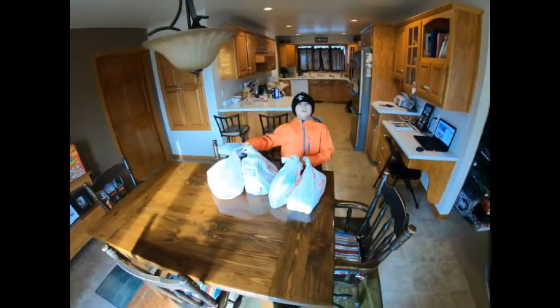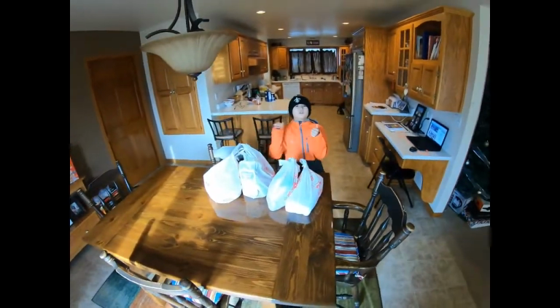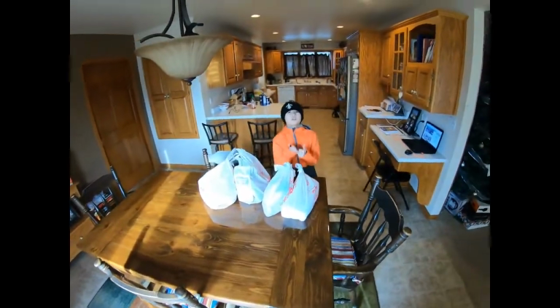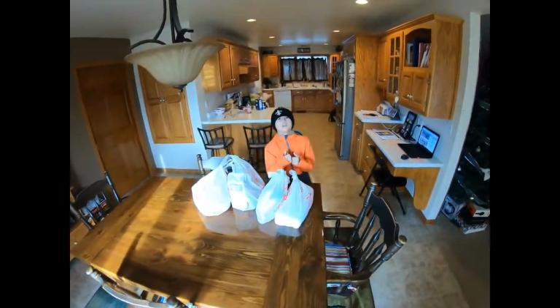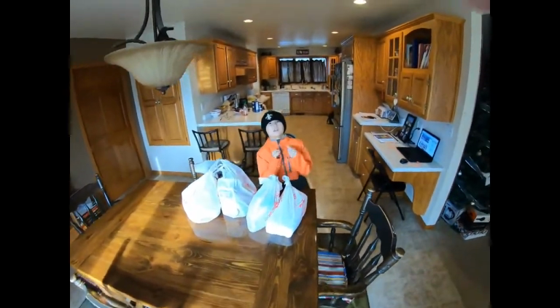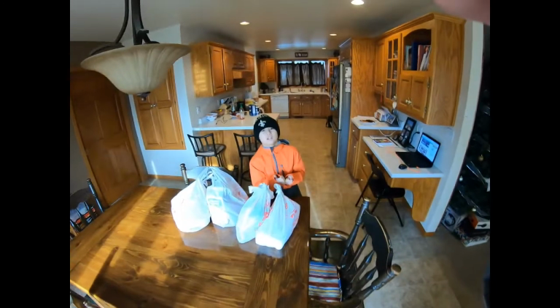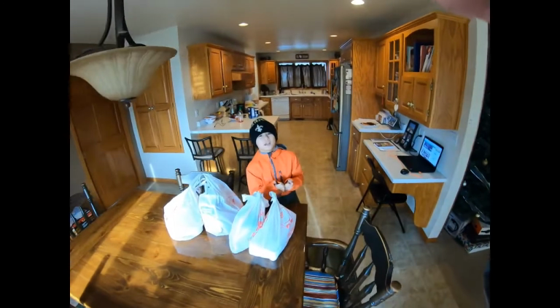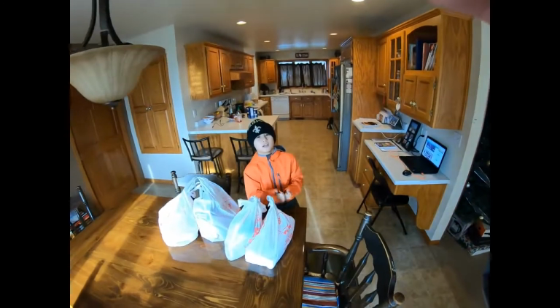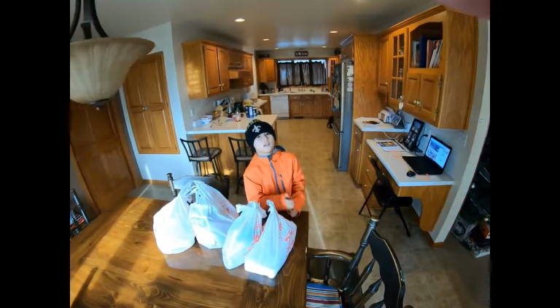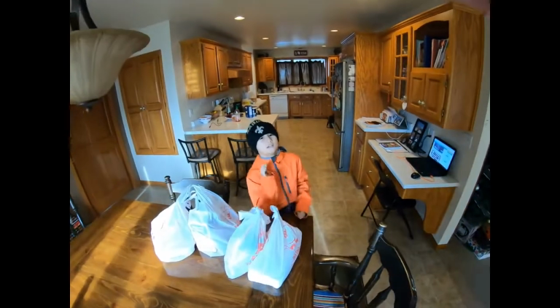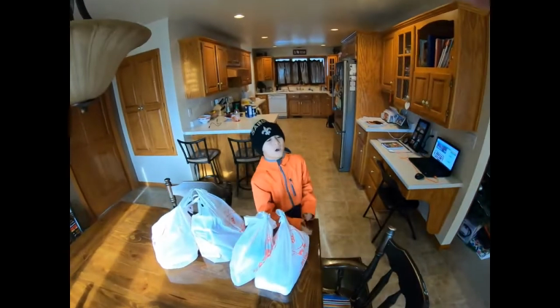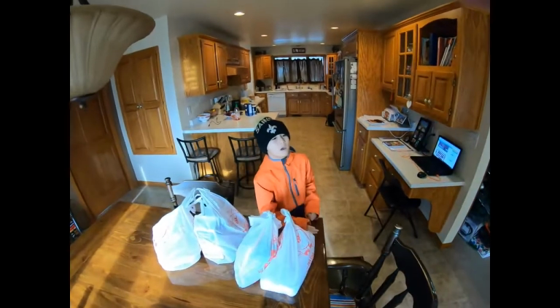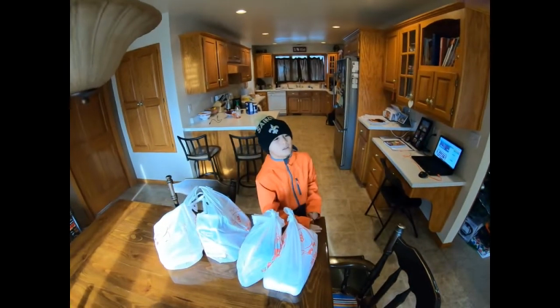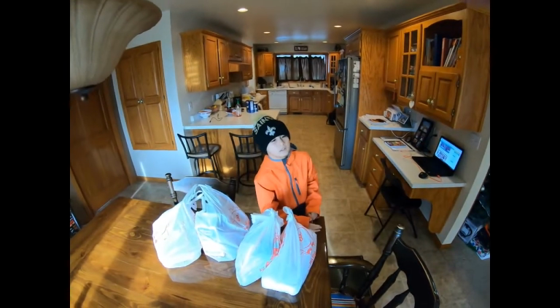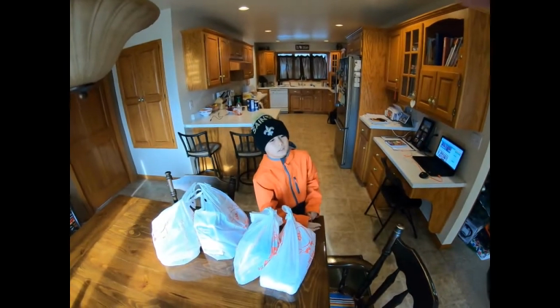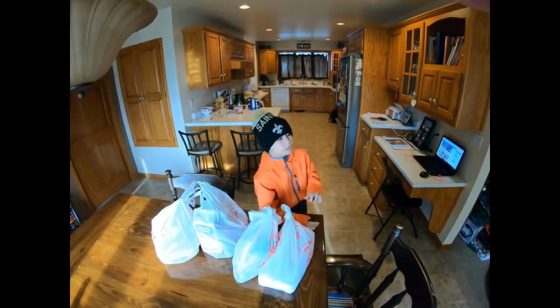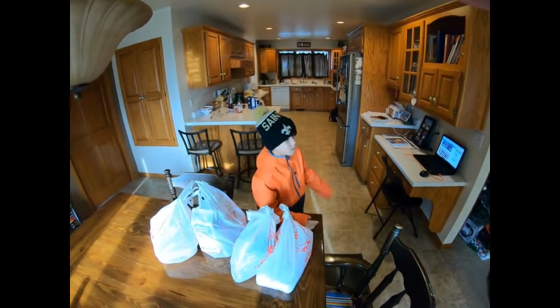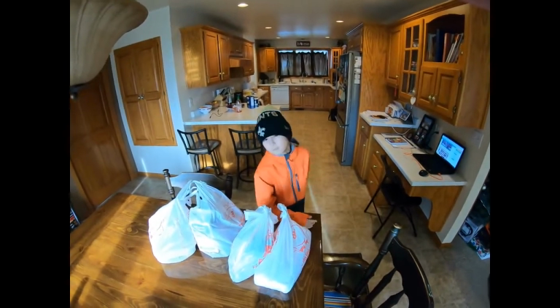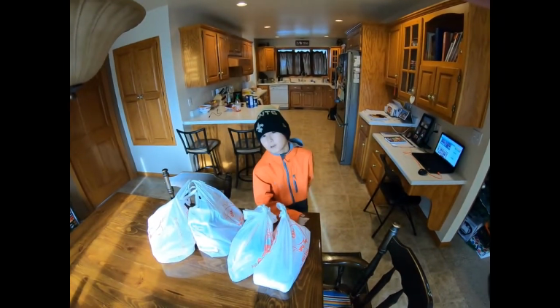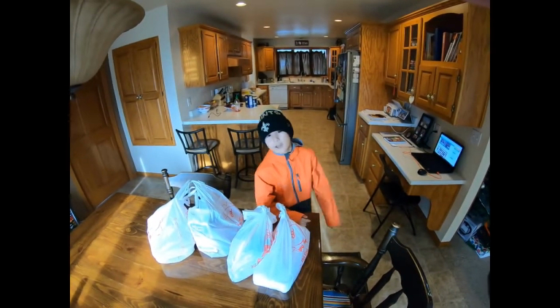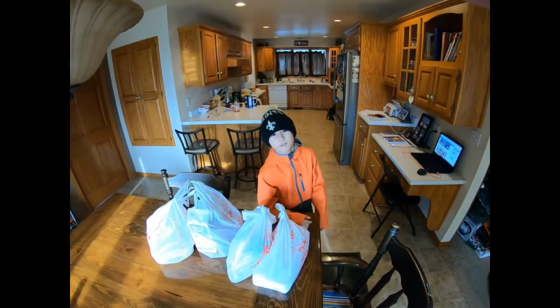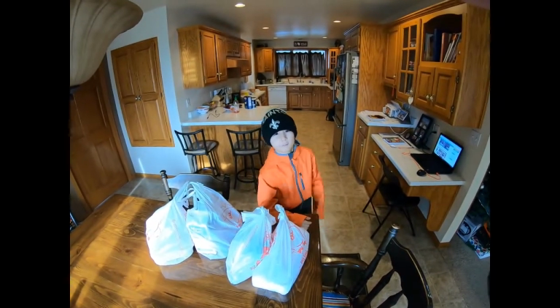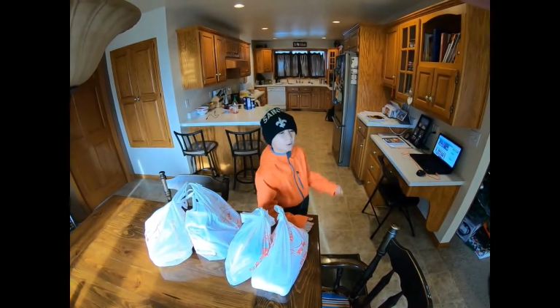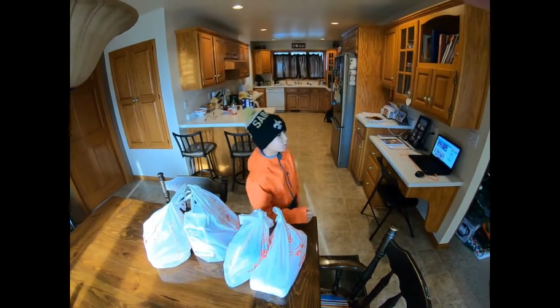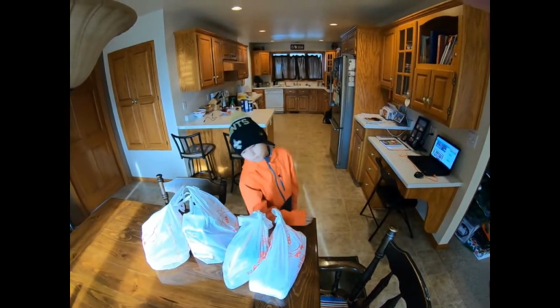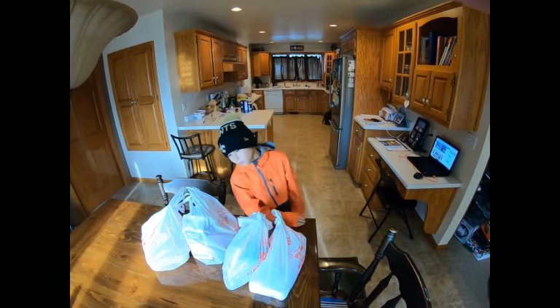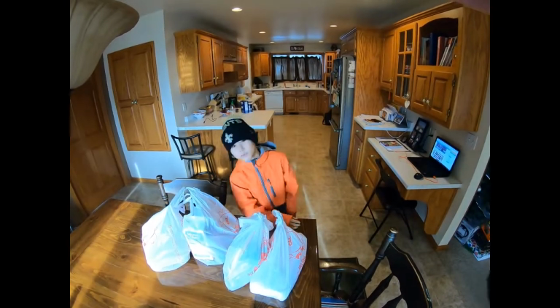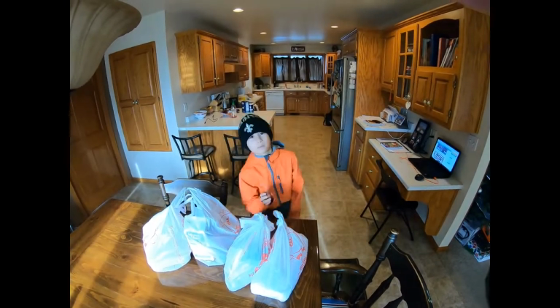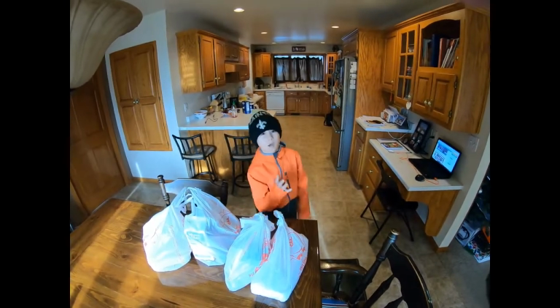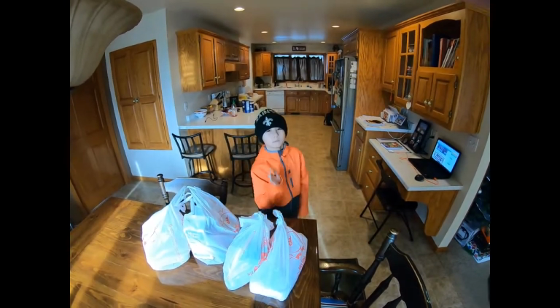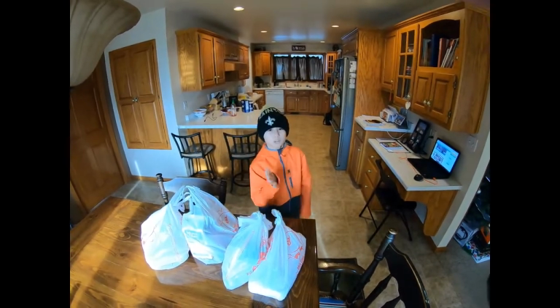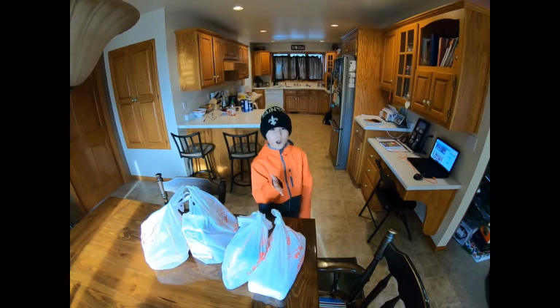Groceries check. Now it's just me, my dad, and my brother home. My mom is gone.